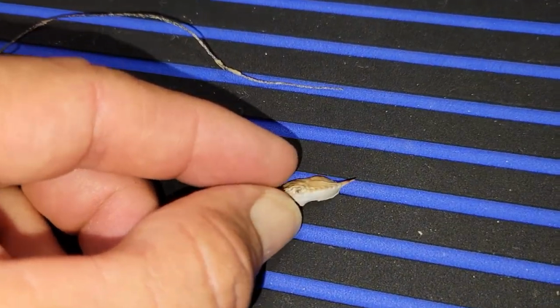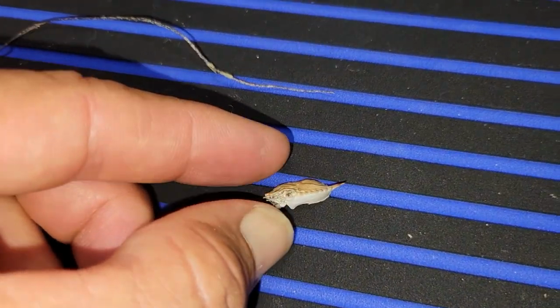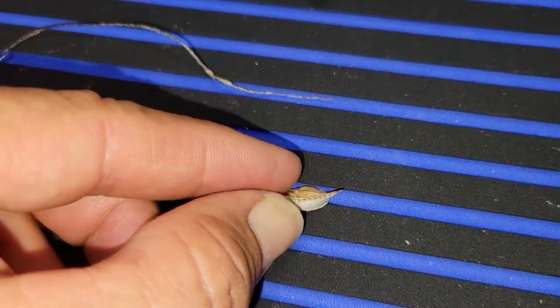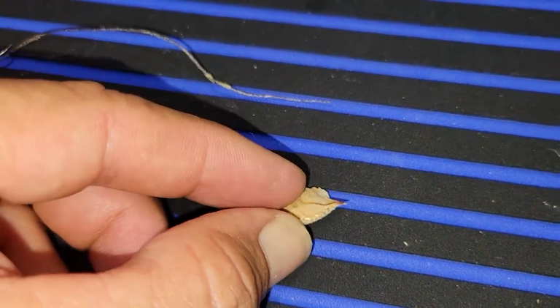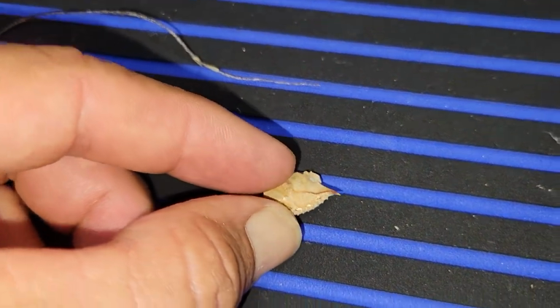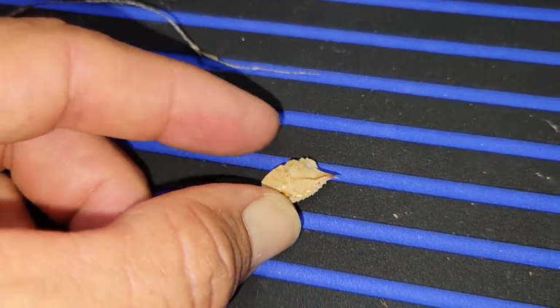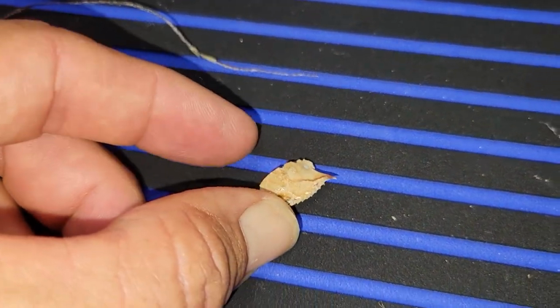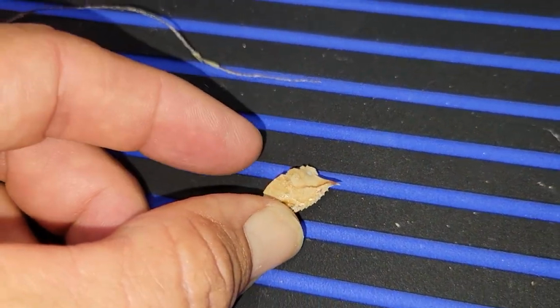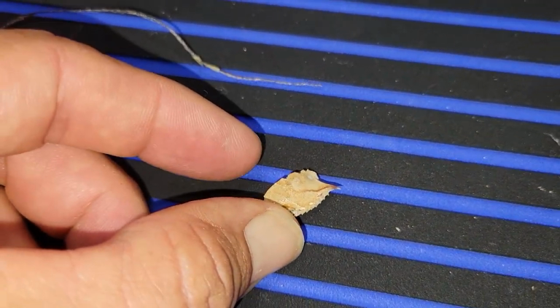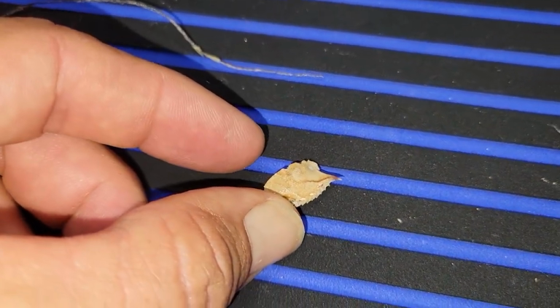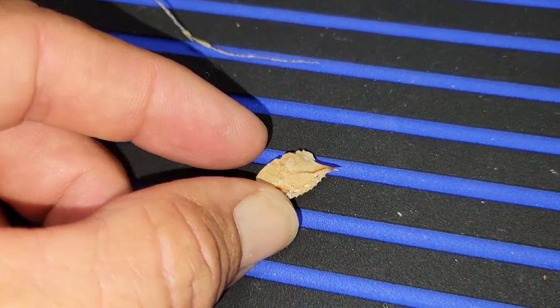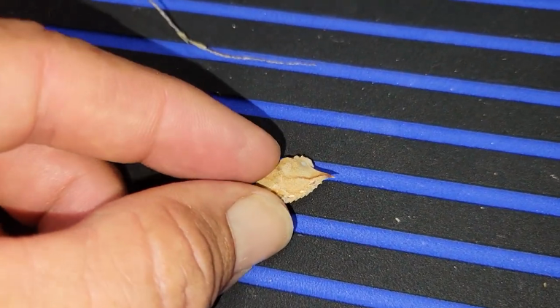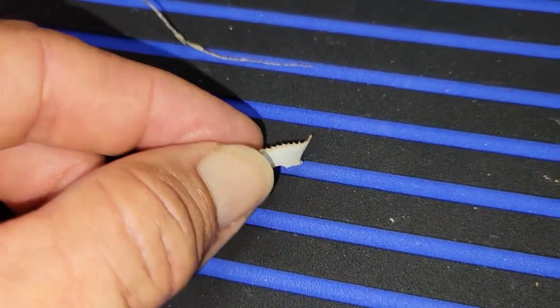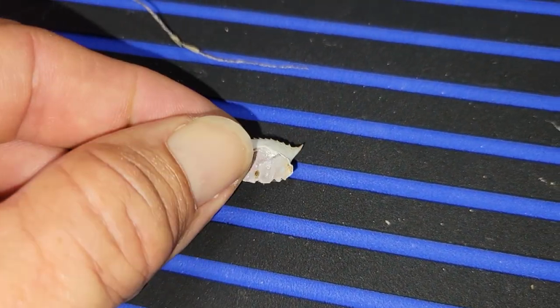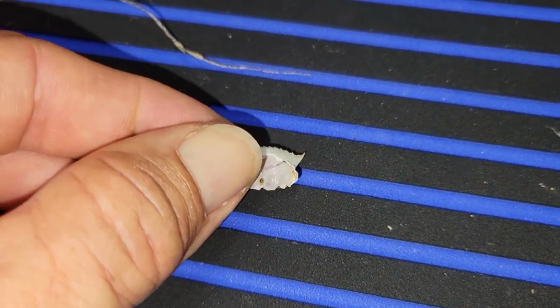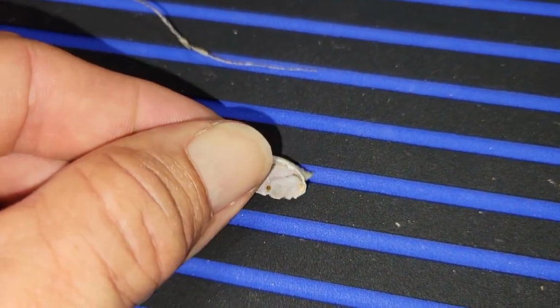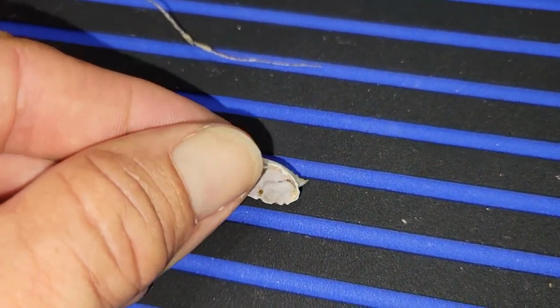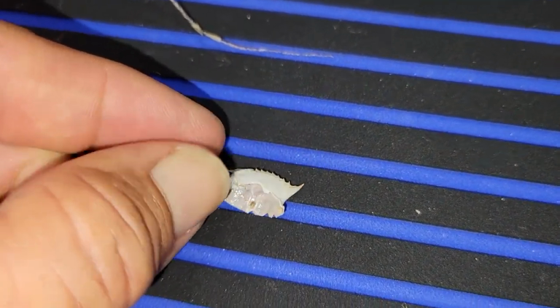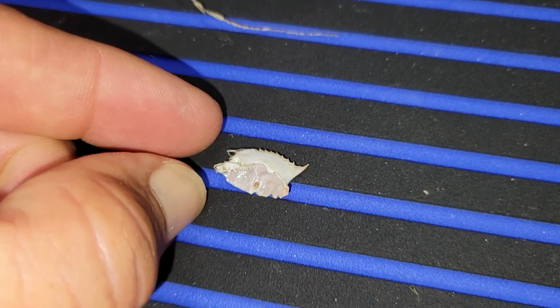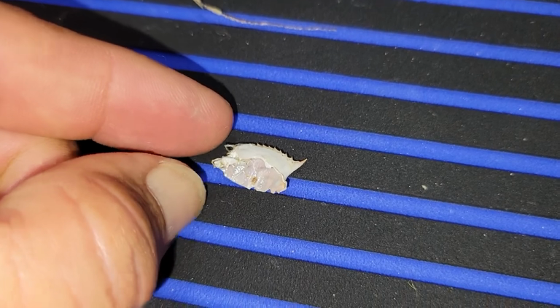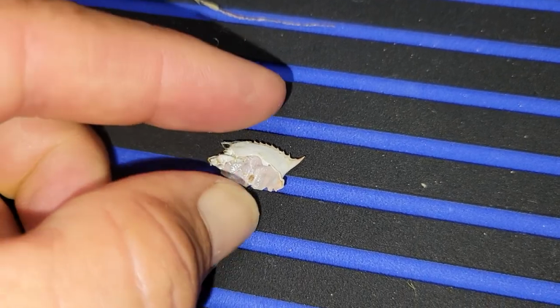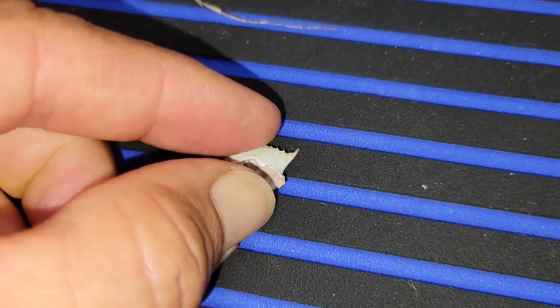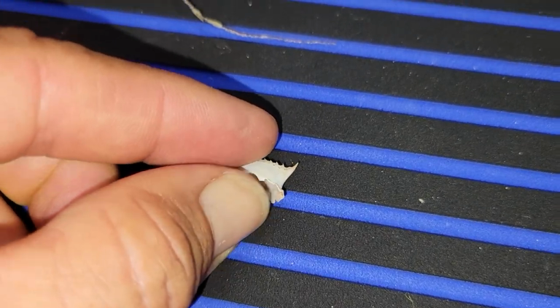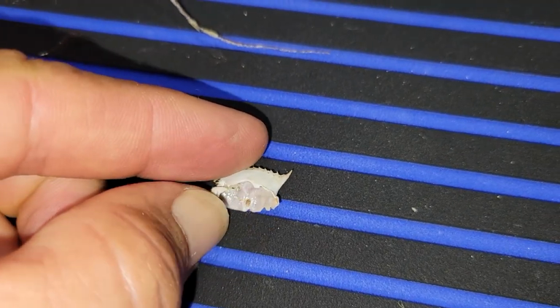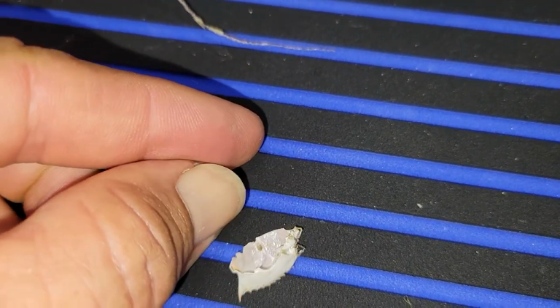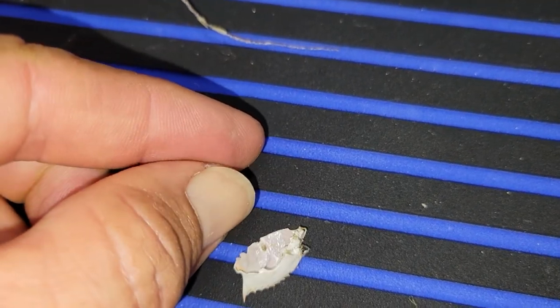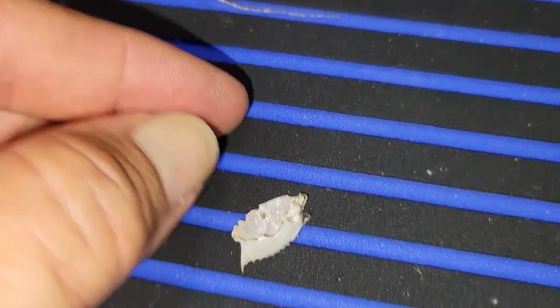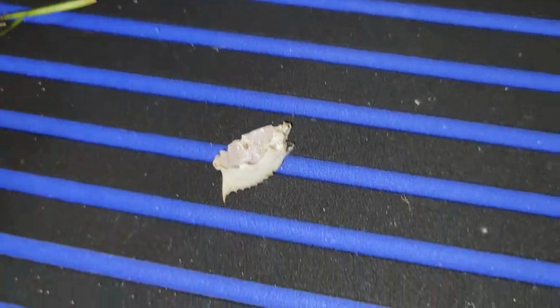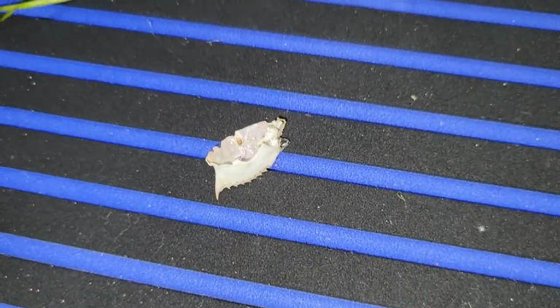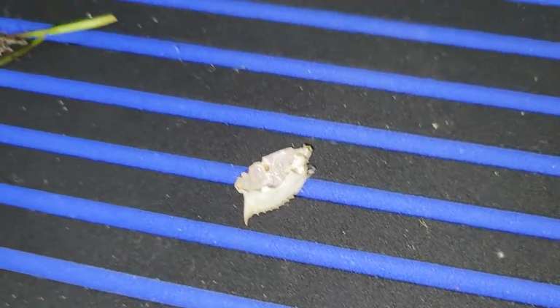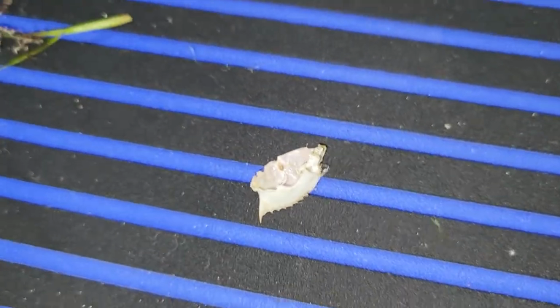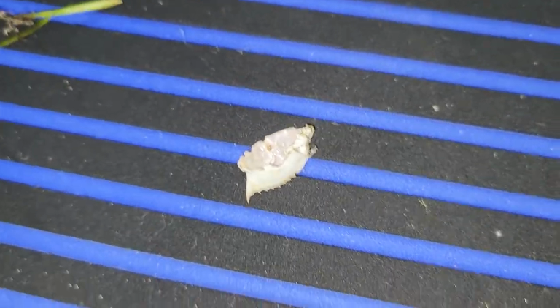It was this guy here — something that small, a little piece of a crustacean. Pull it out, quick fix.